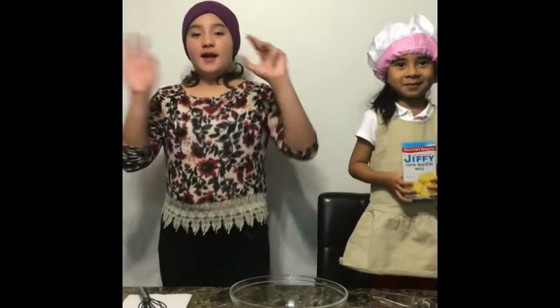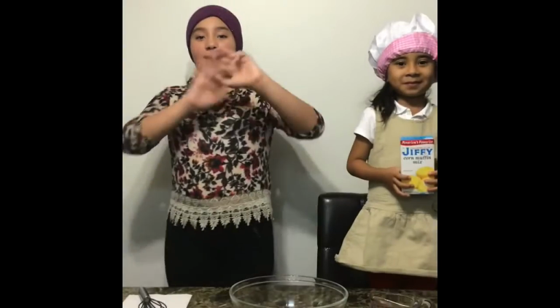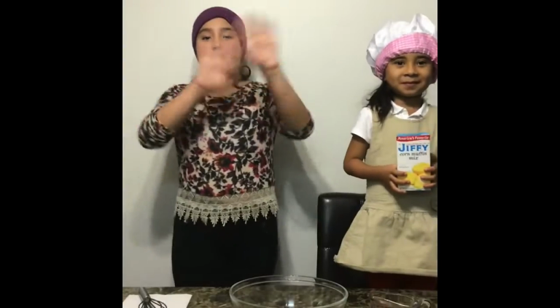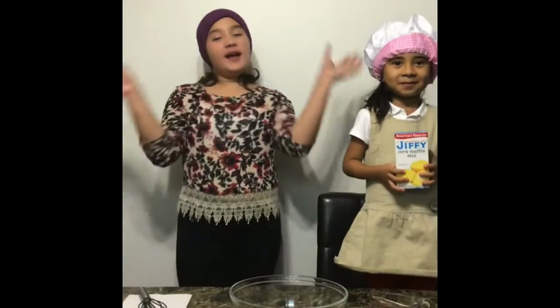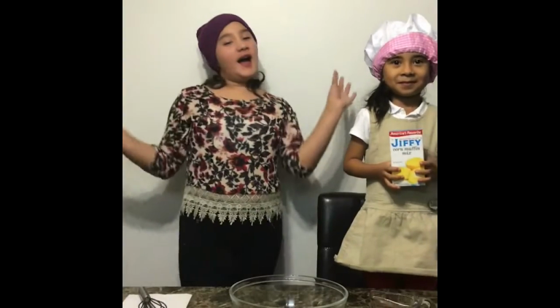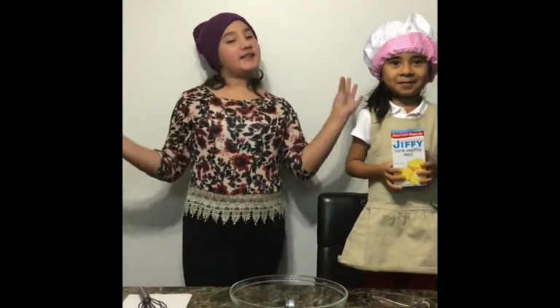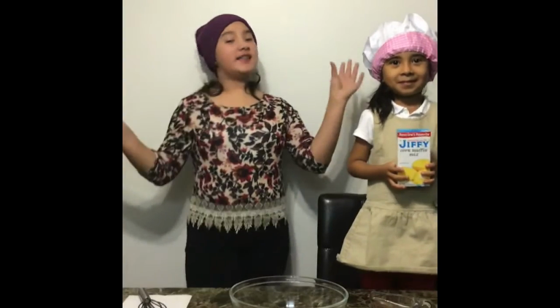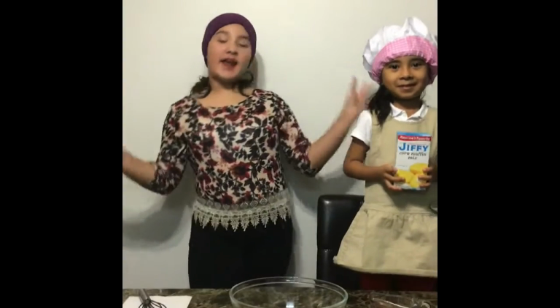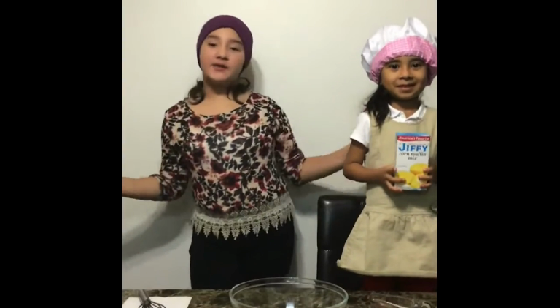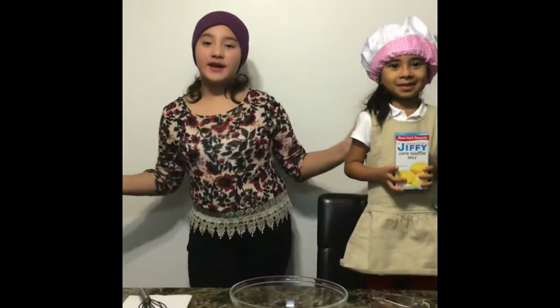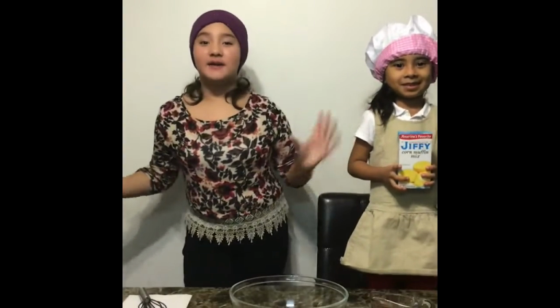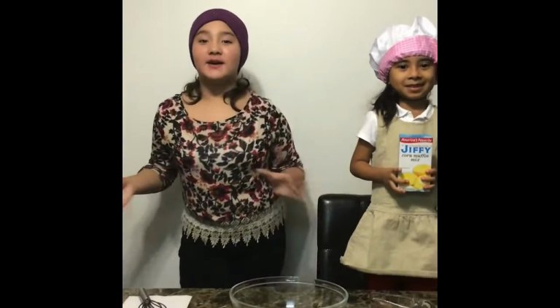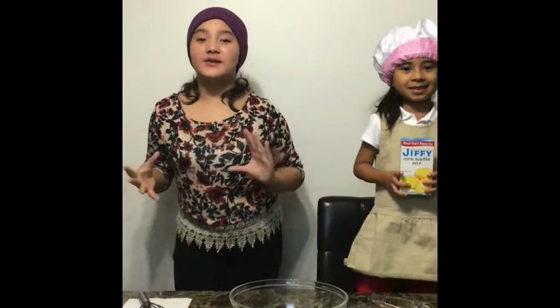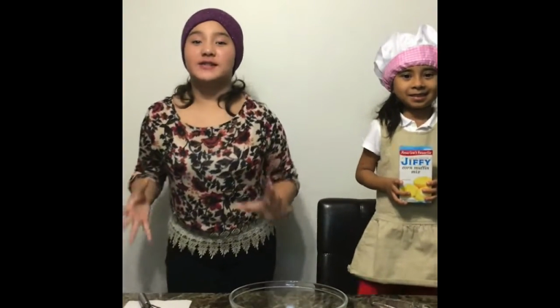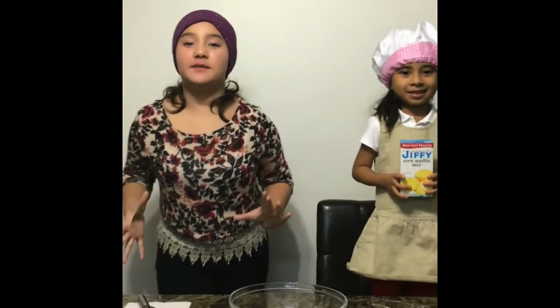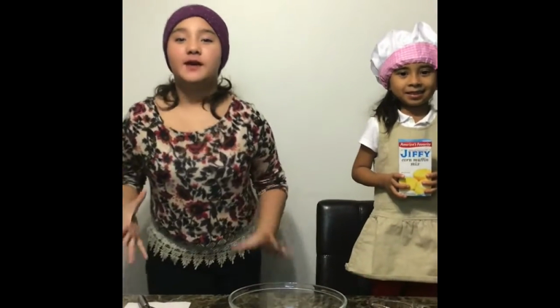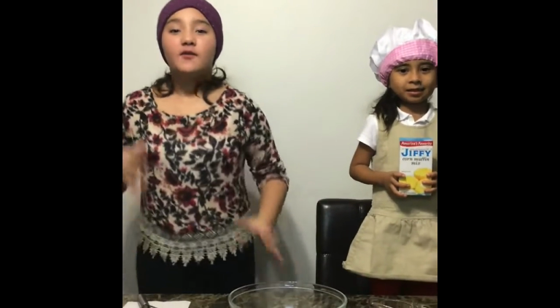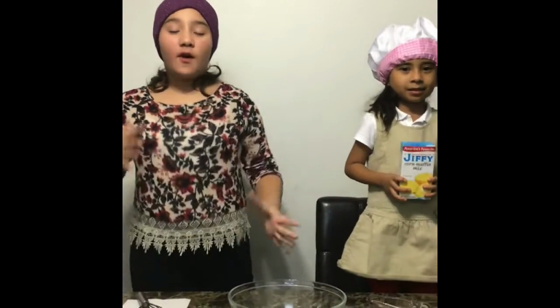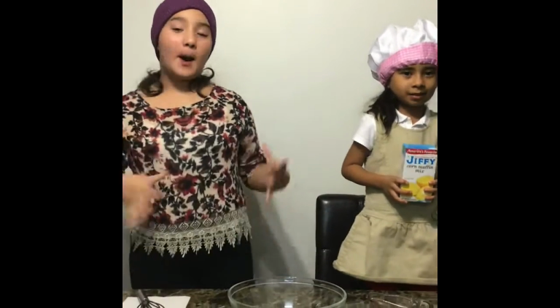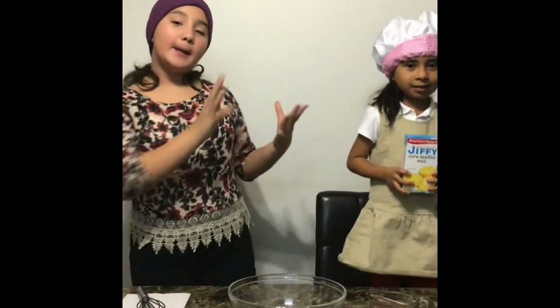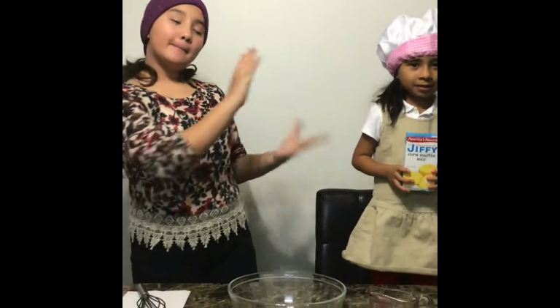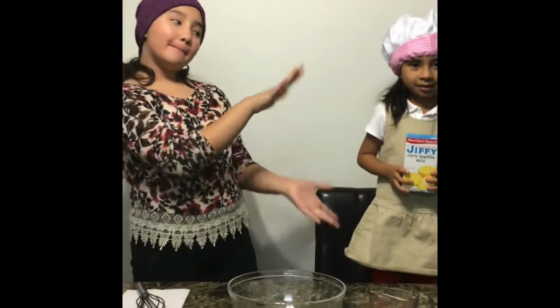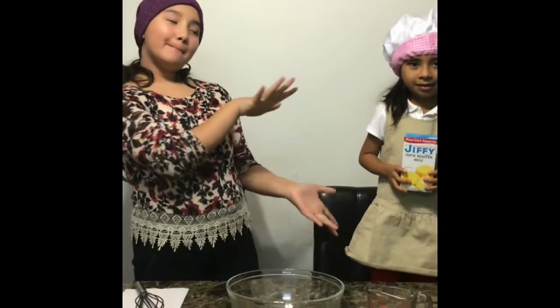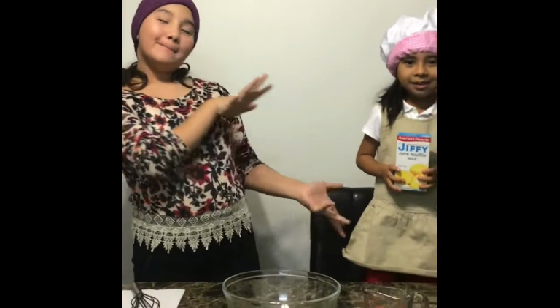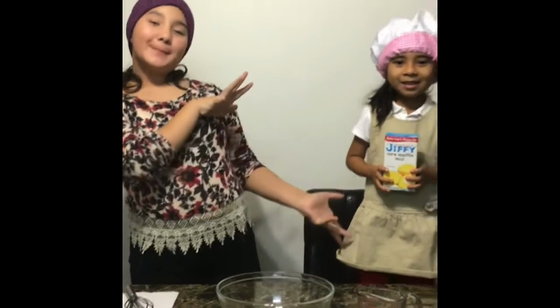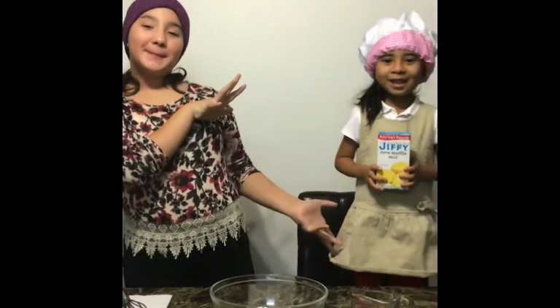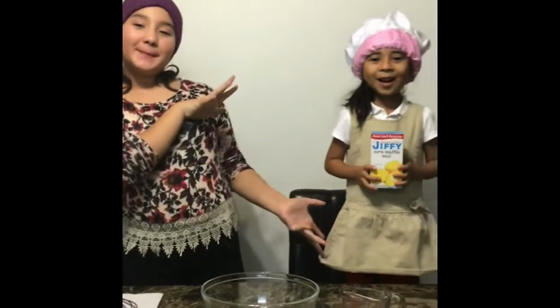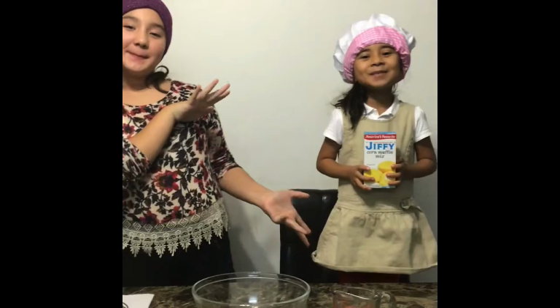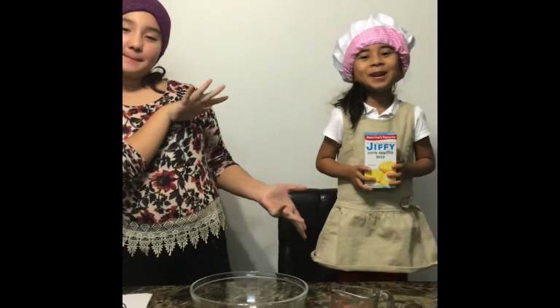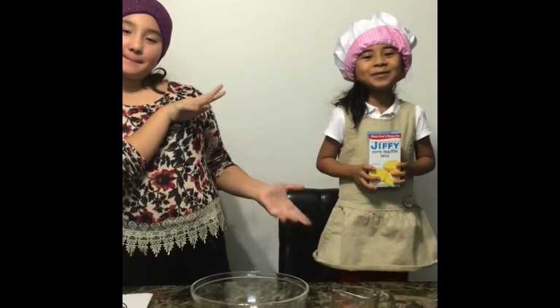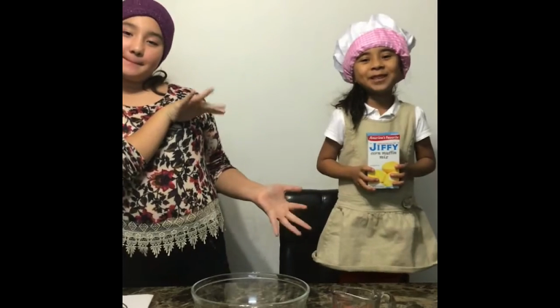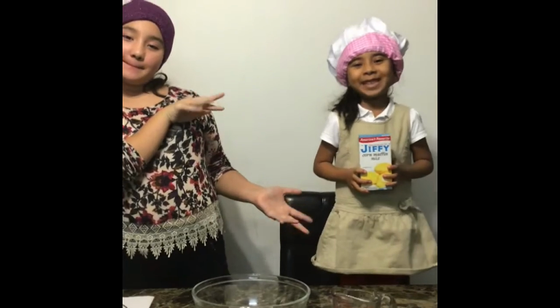Hey guys! Today we're going to make a recipe for corn muffins!